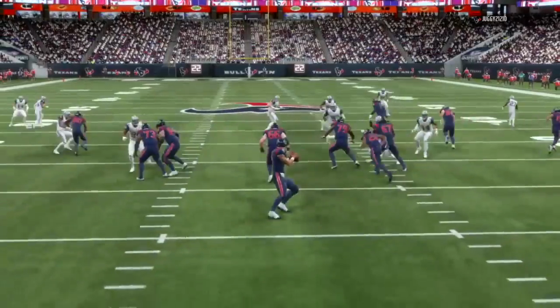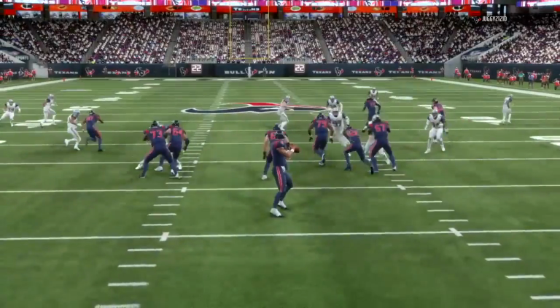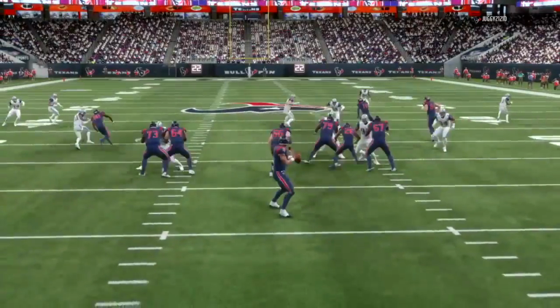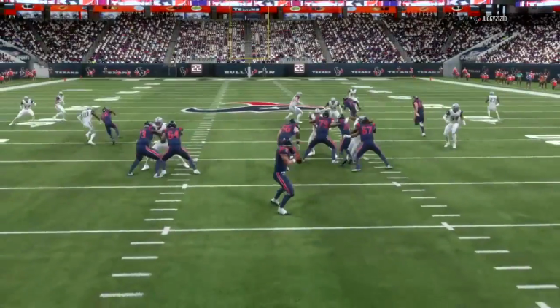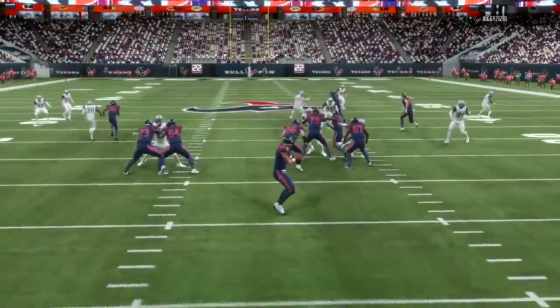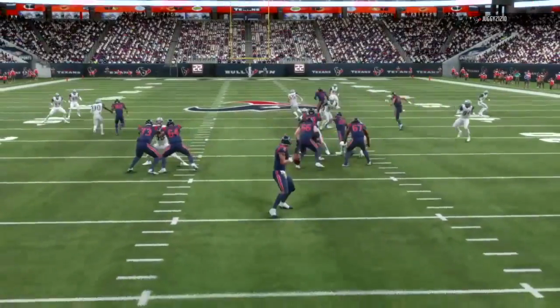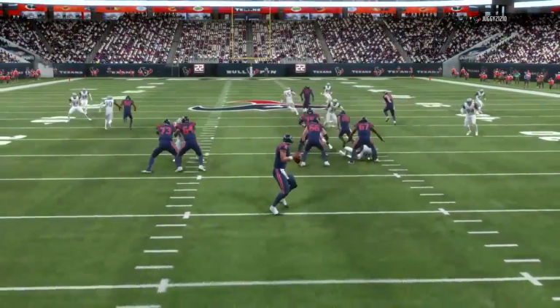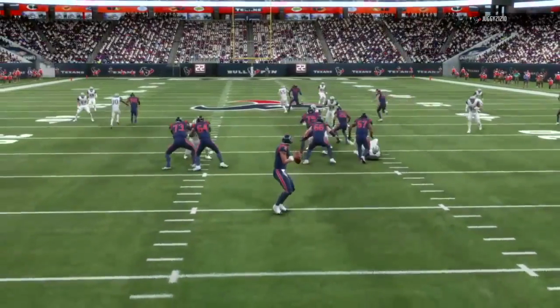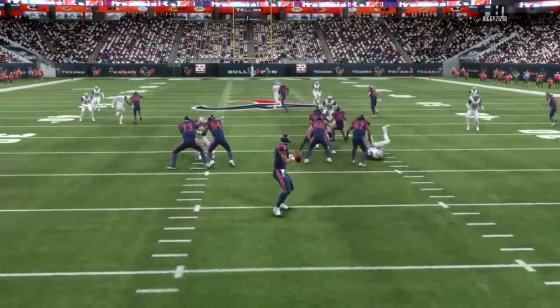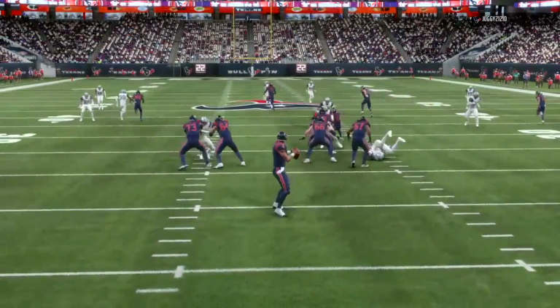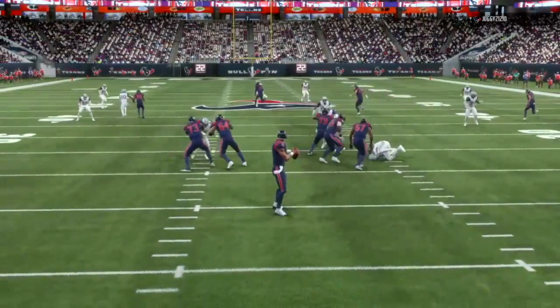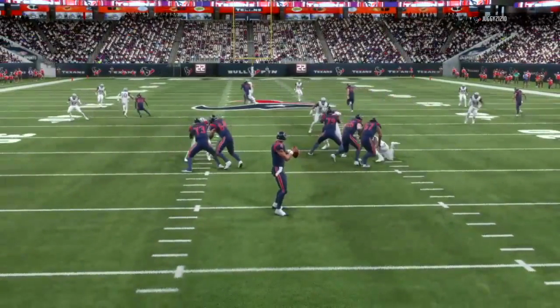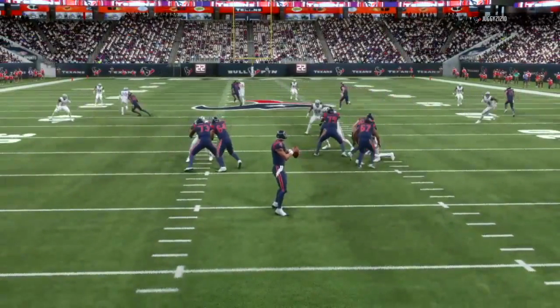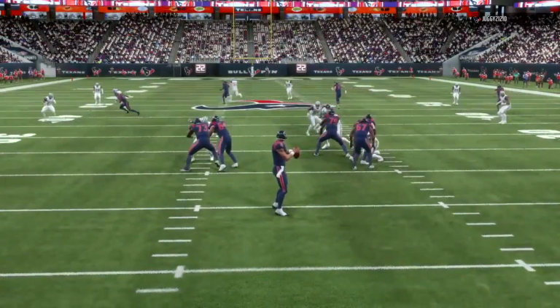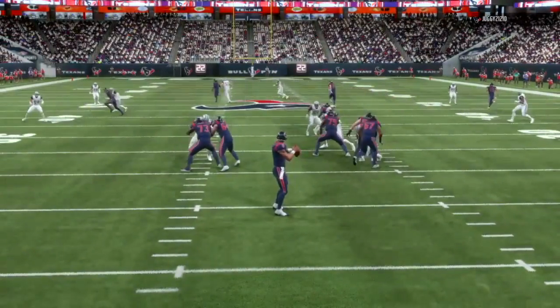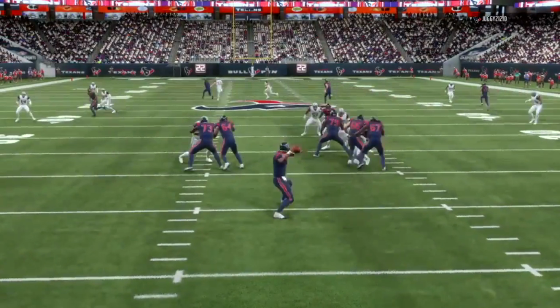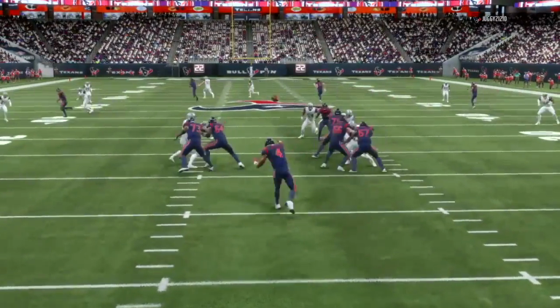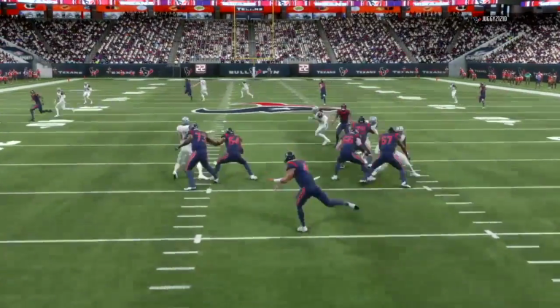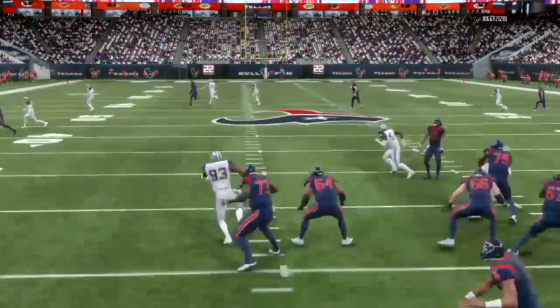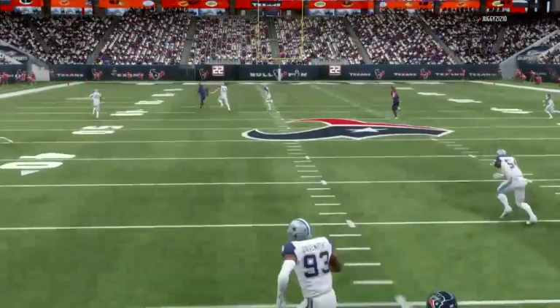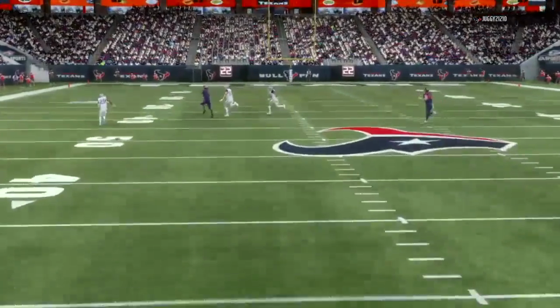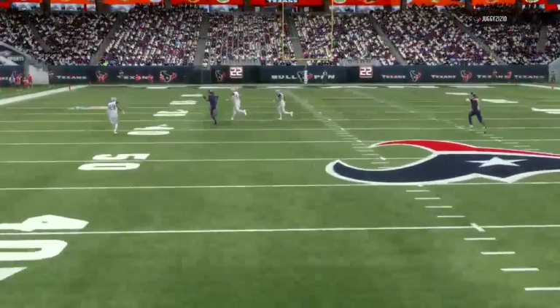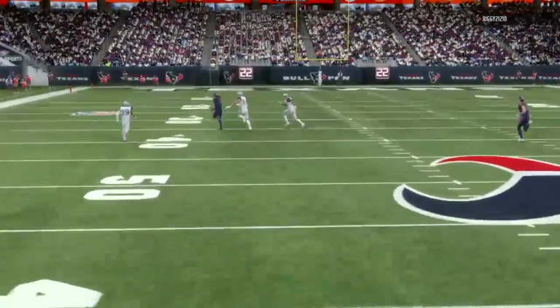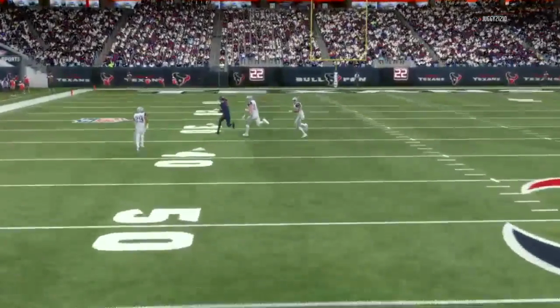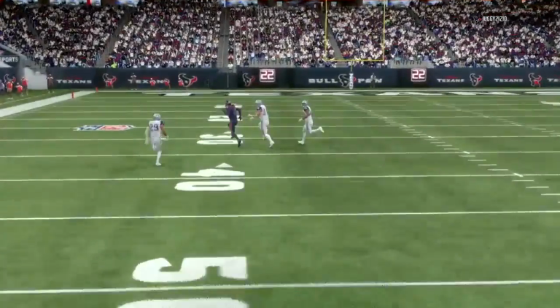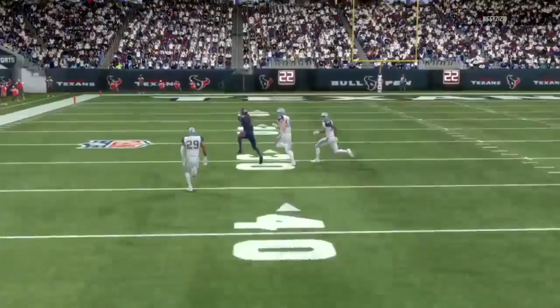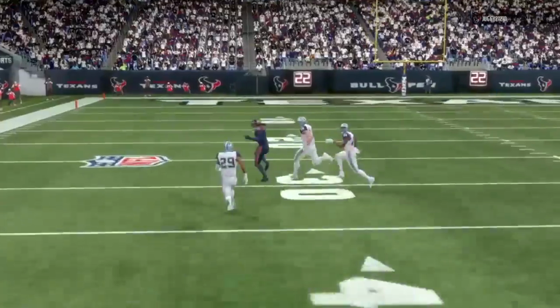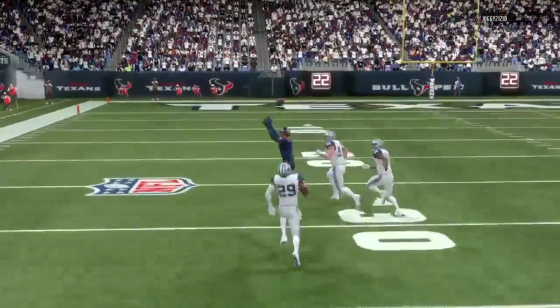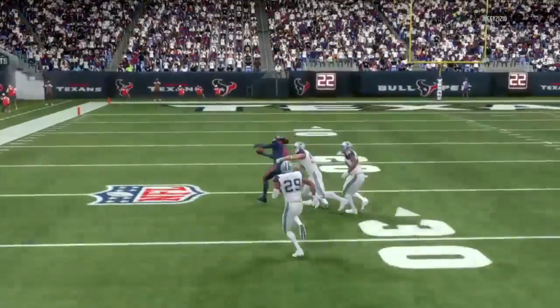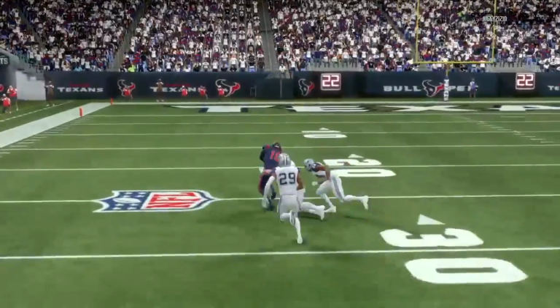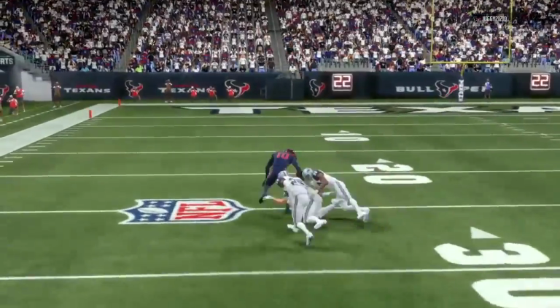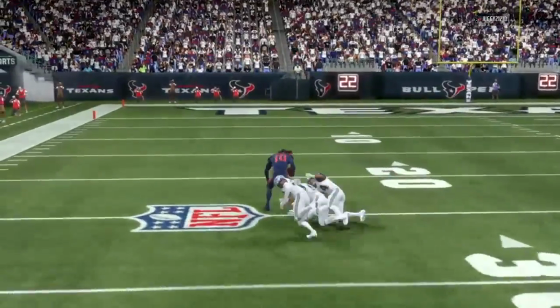Then Watson doing his thing, going deep to Fuller. He outruns the defense.